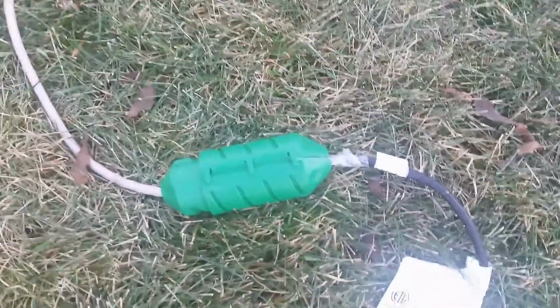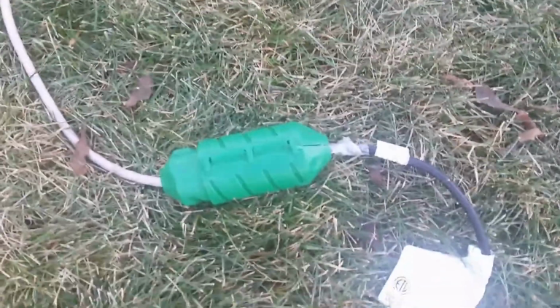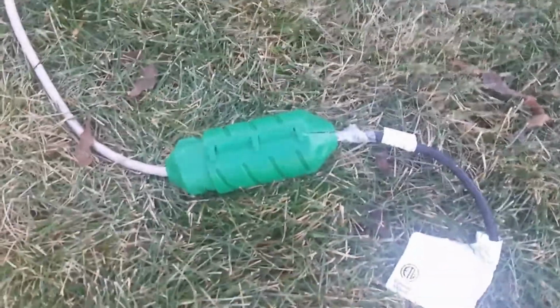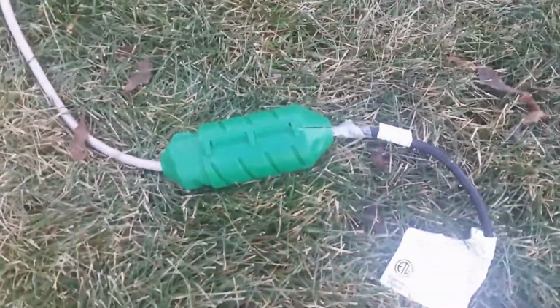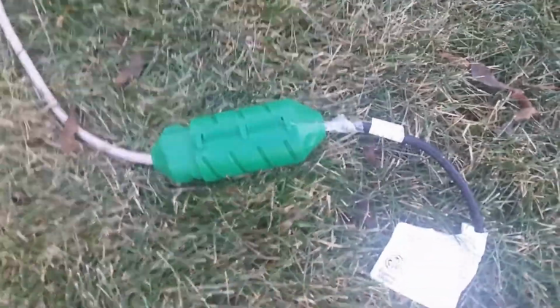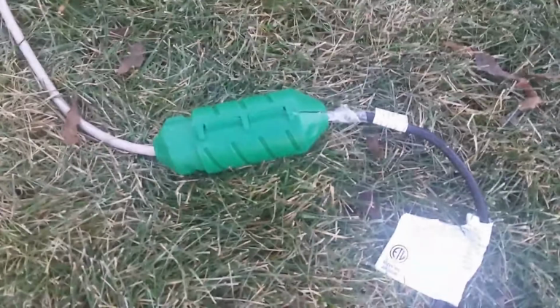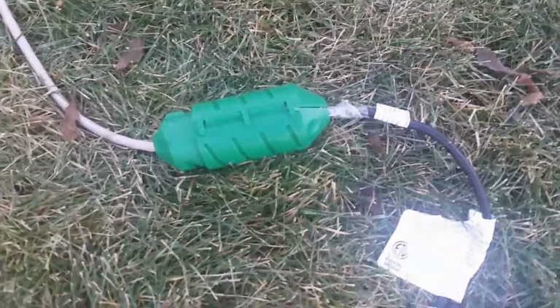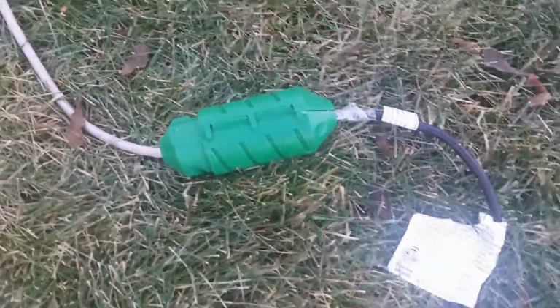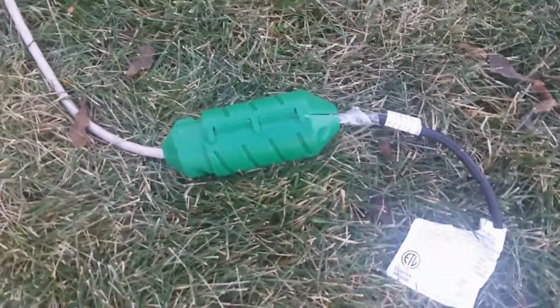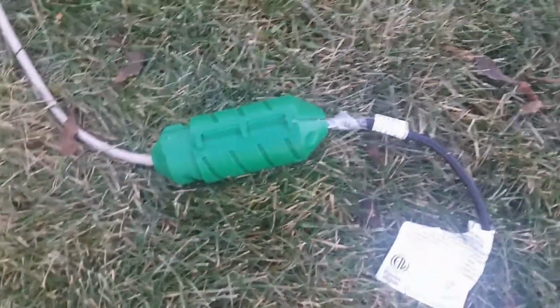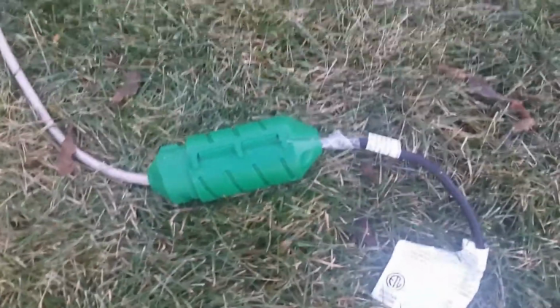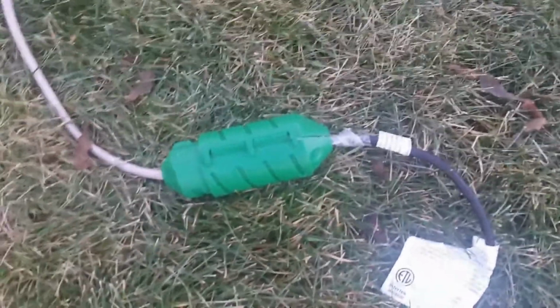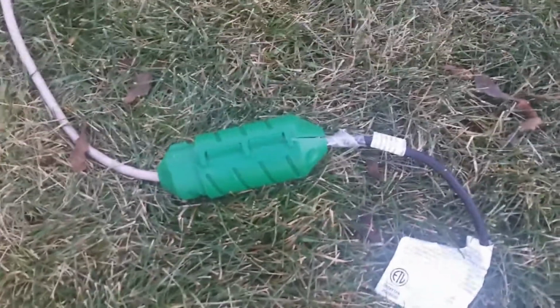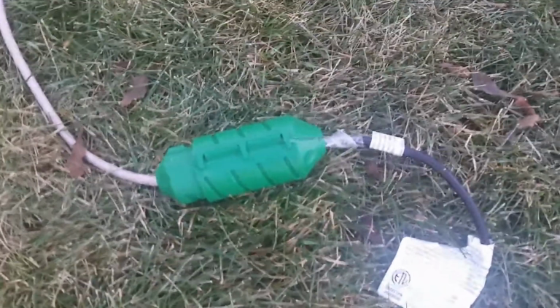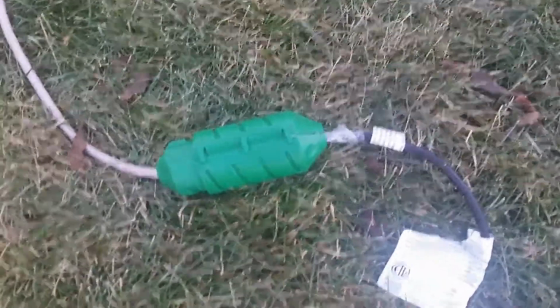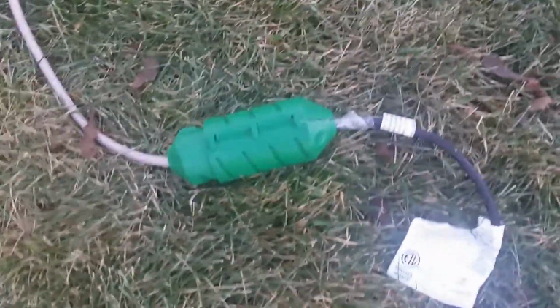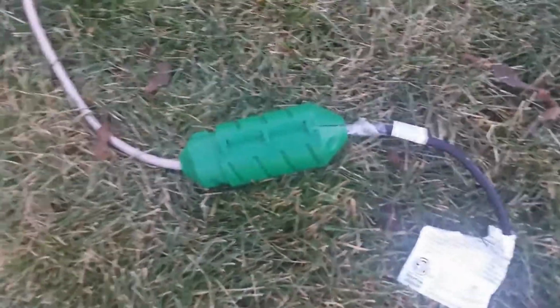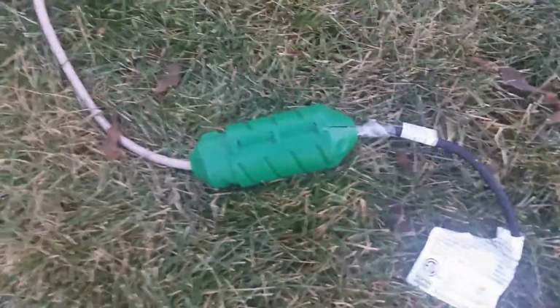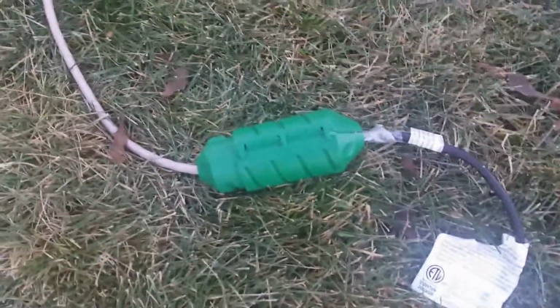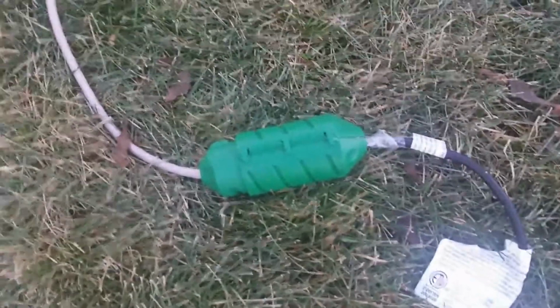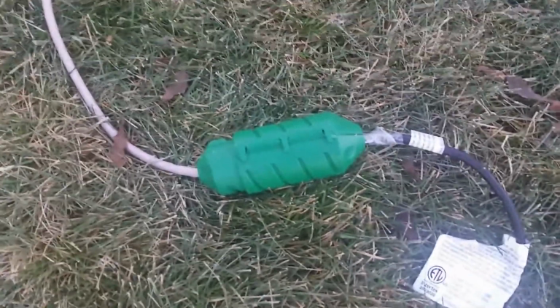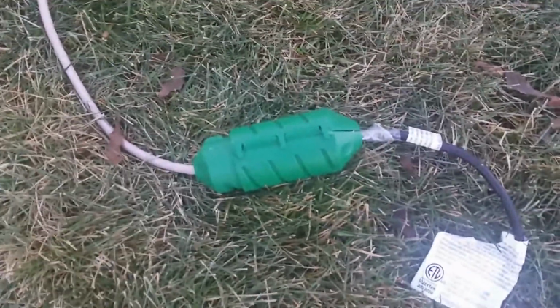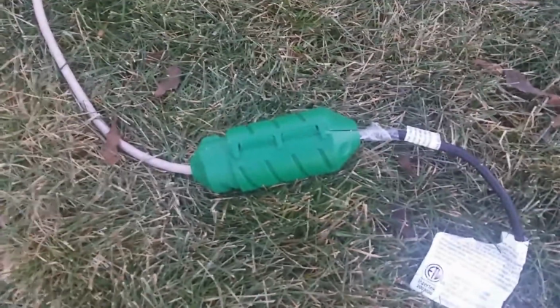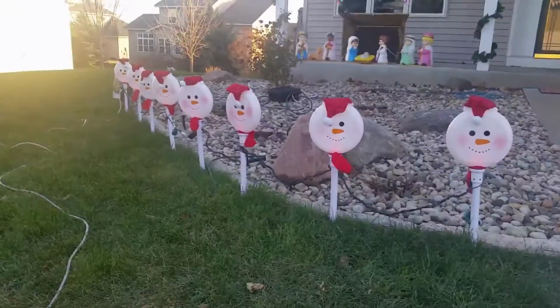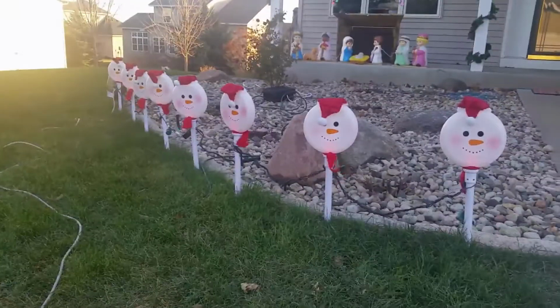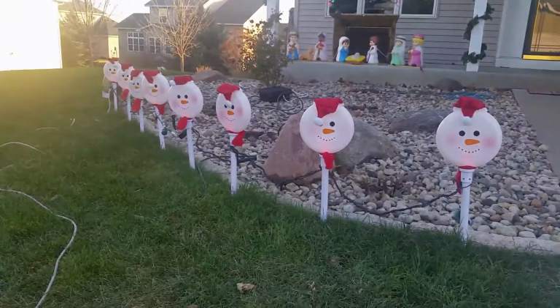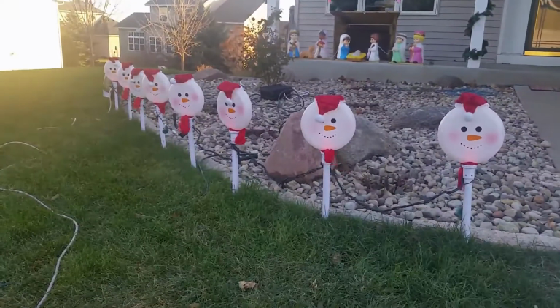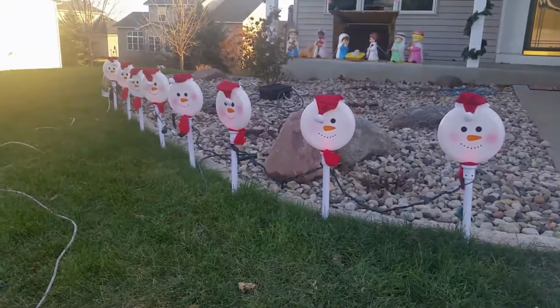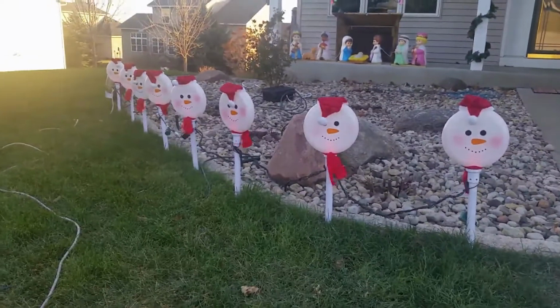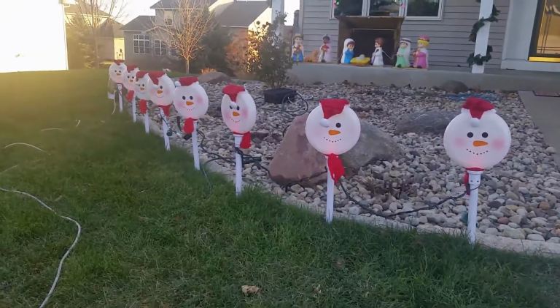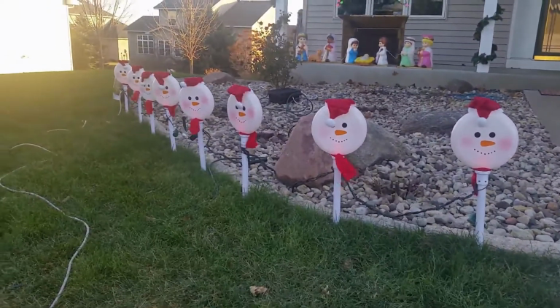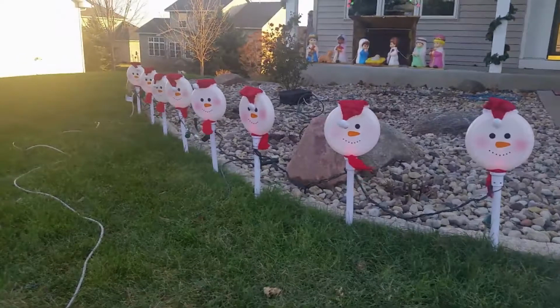First year using these kind of waterproof things so it doesn't short out. Here's the chorus group.